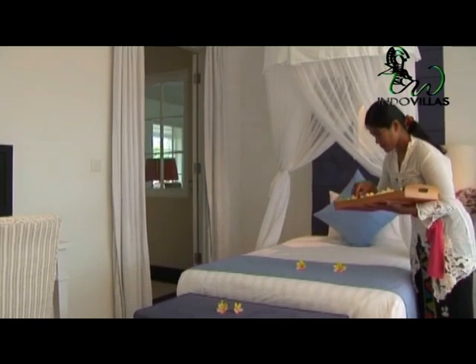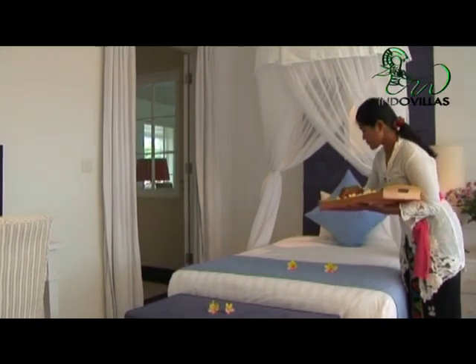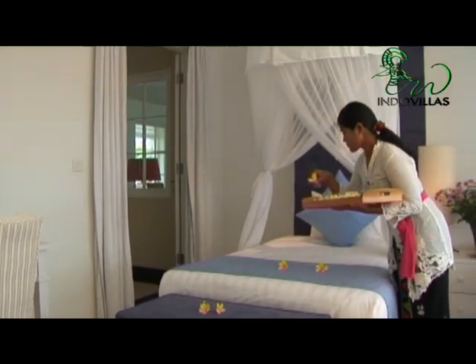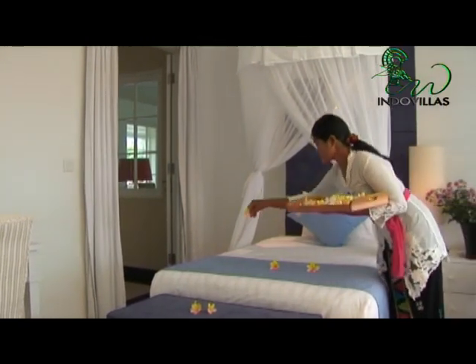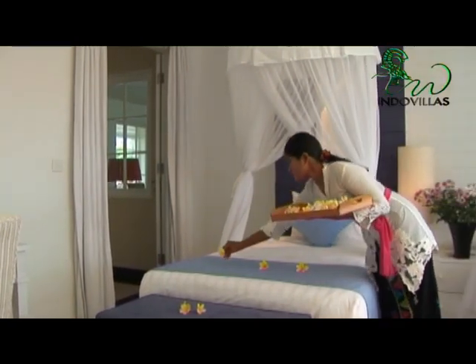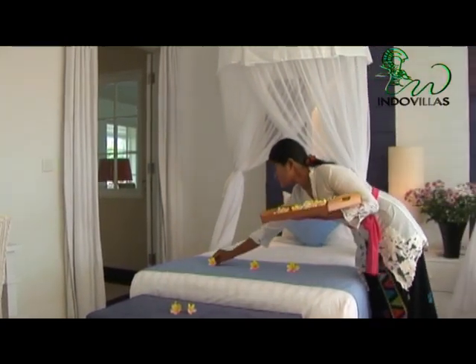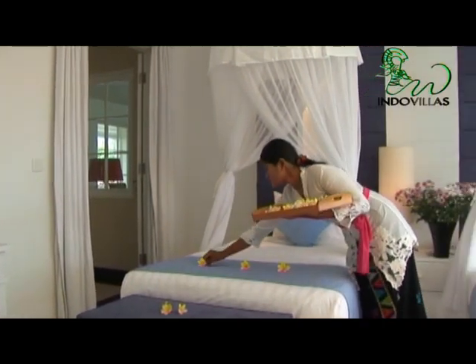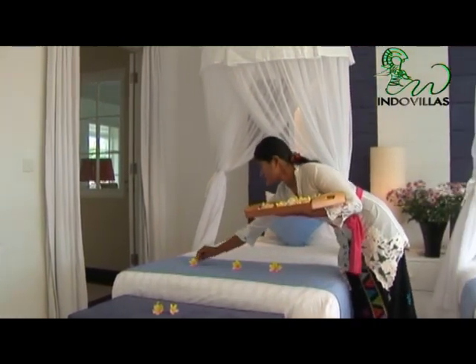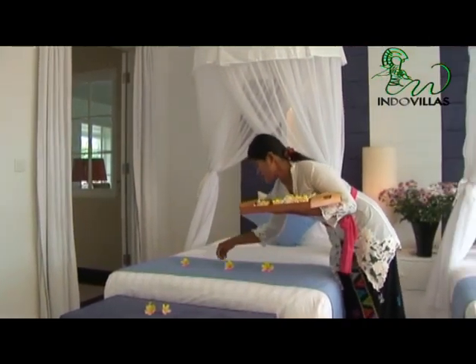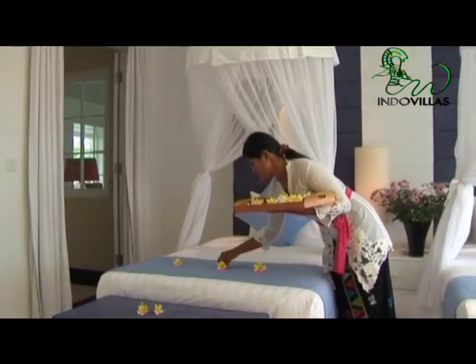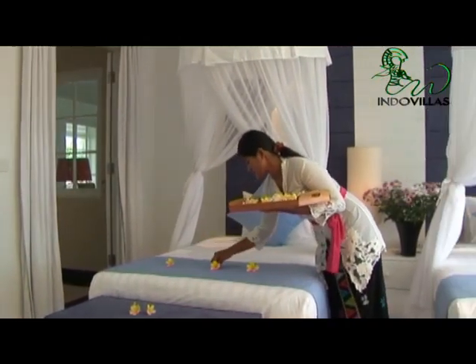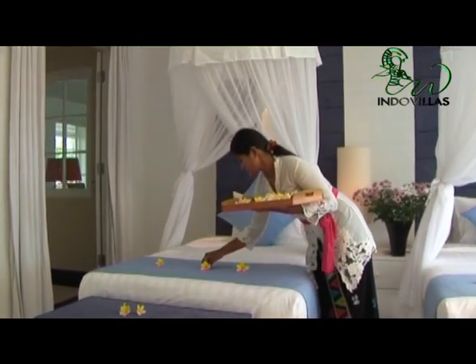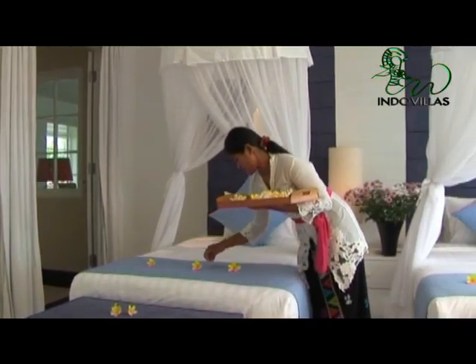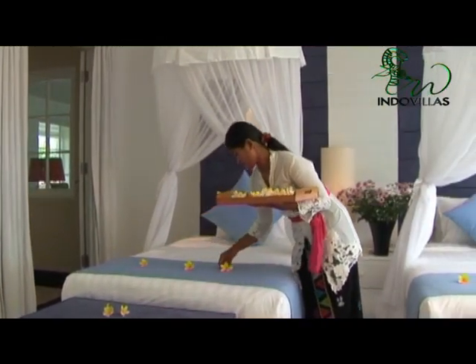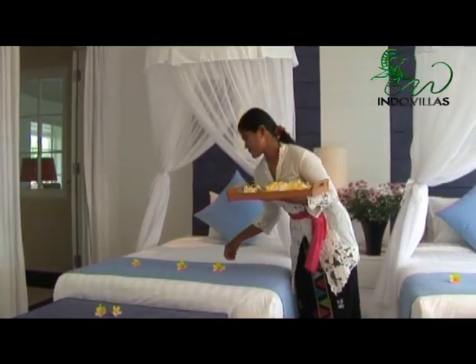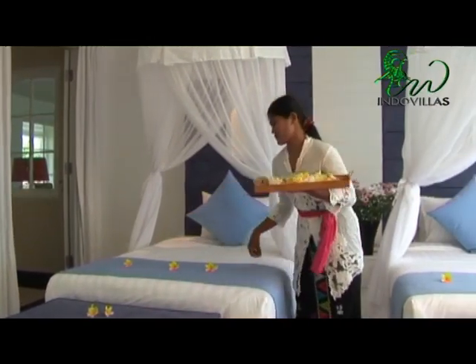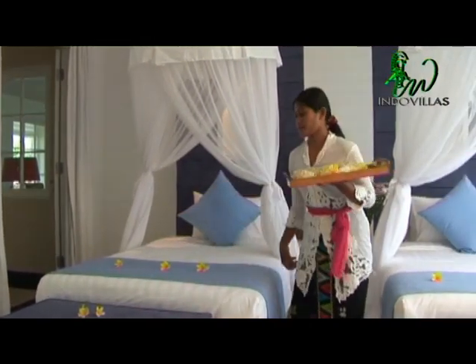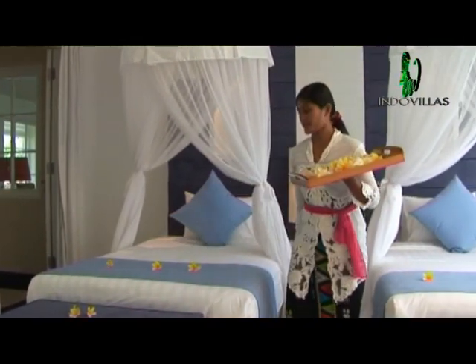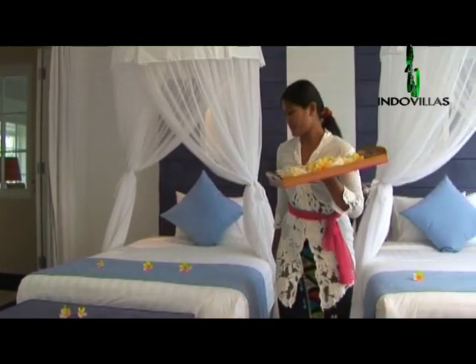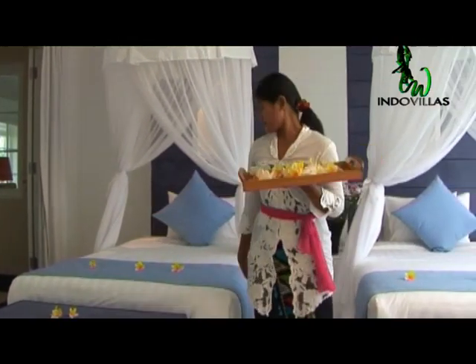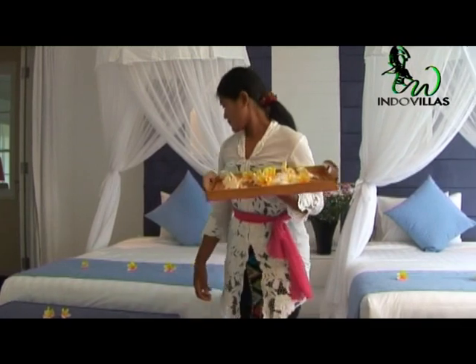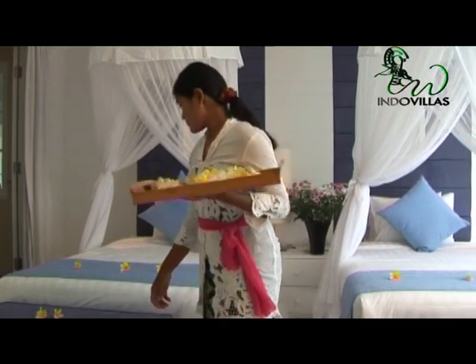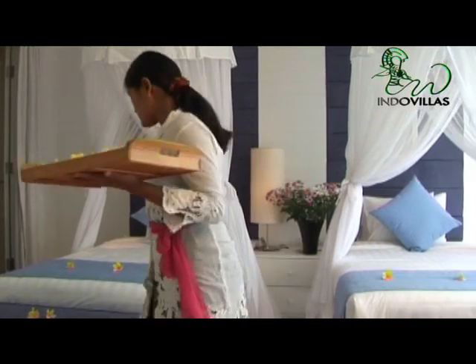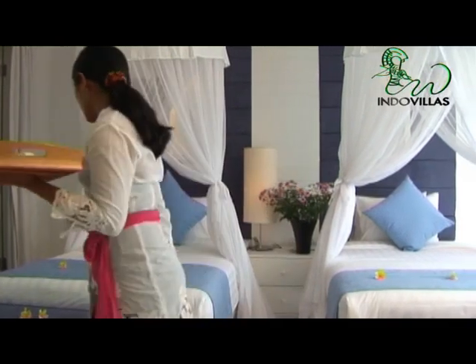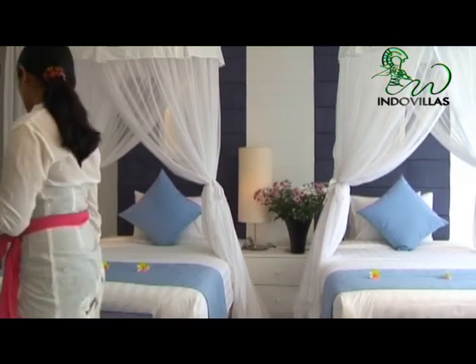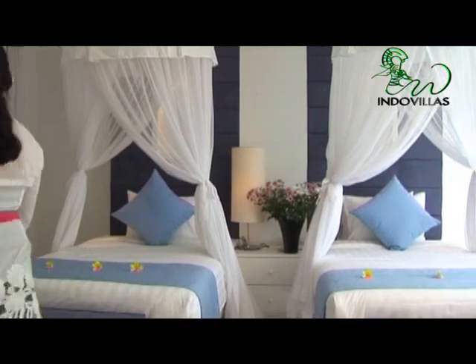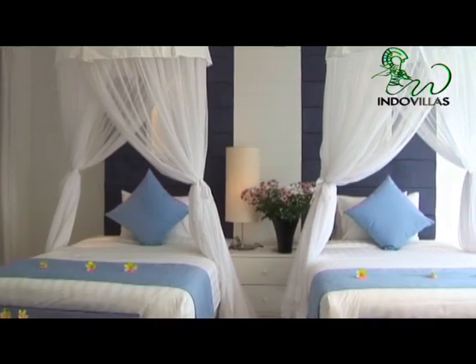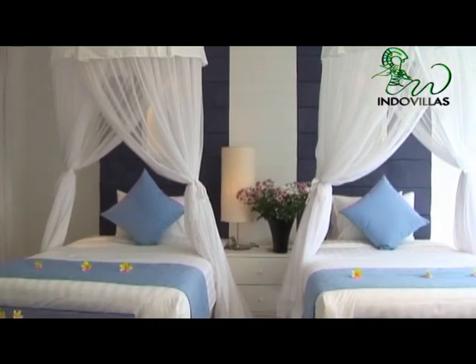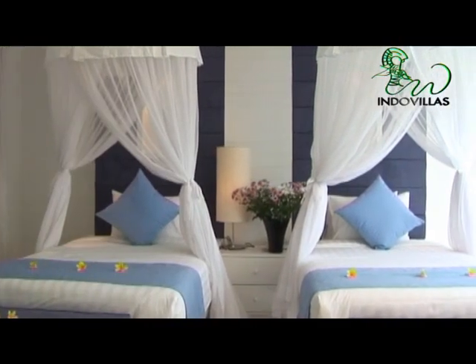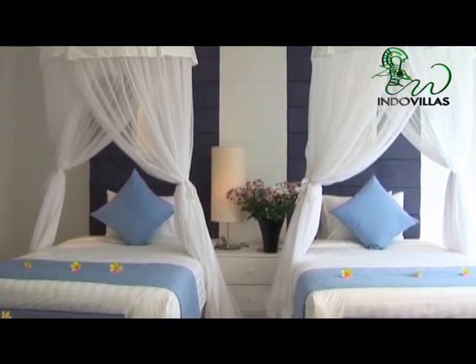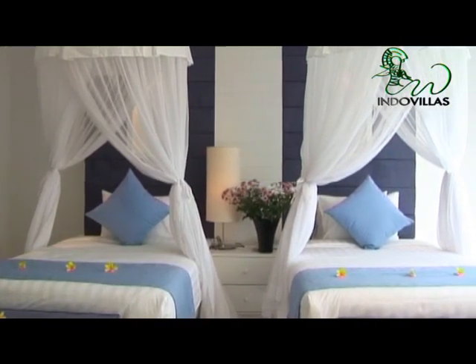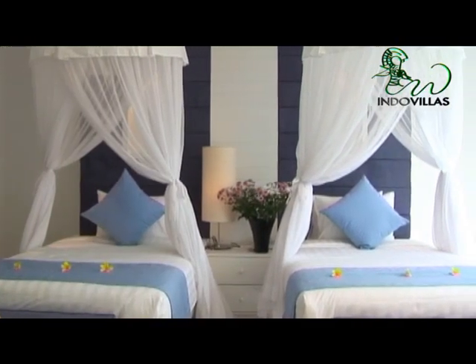Moving inside, the villa has five large air-conditioned bedrooms. The second floor is home to the media room.